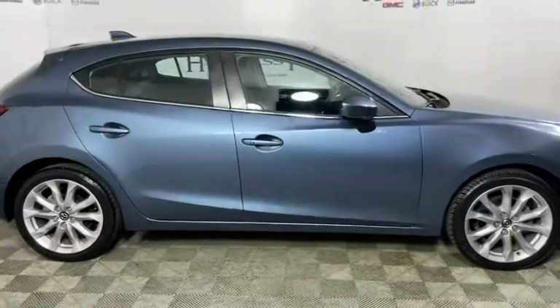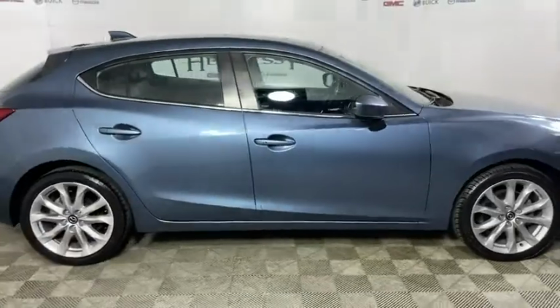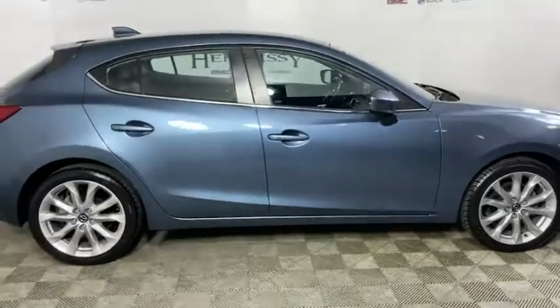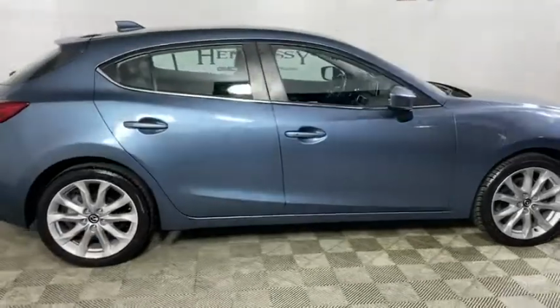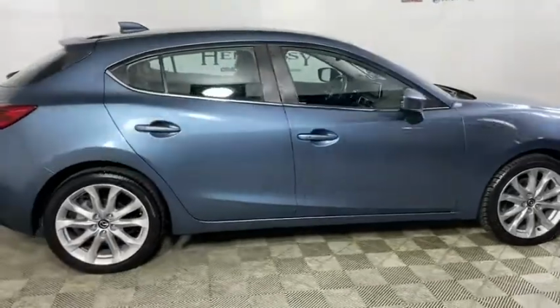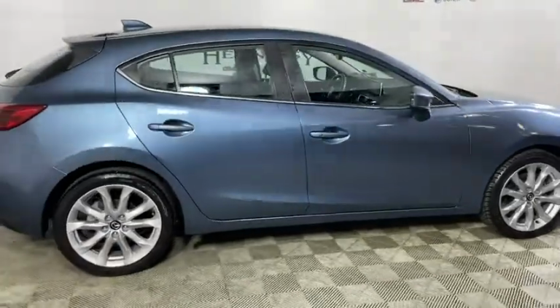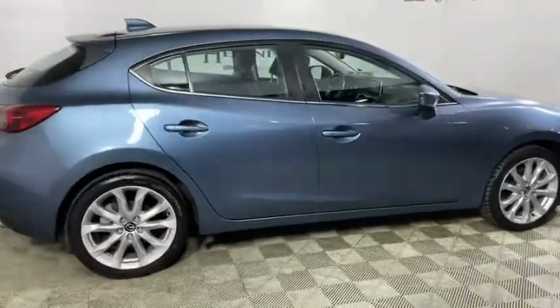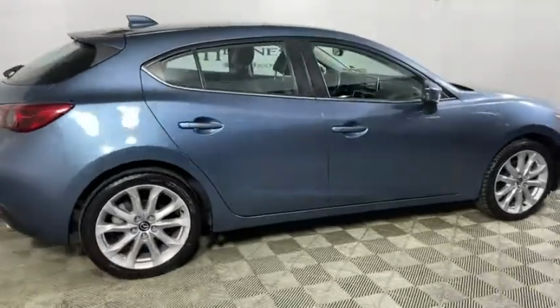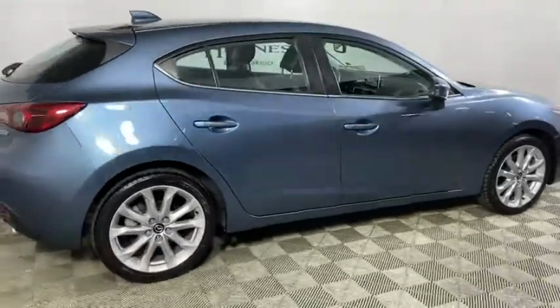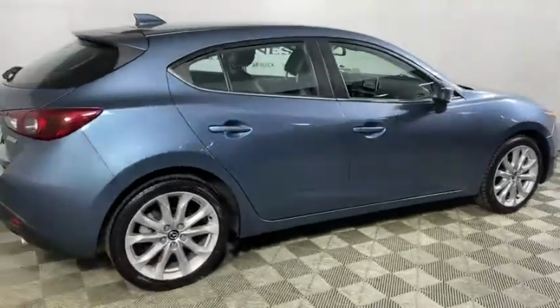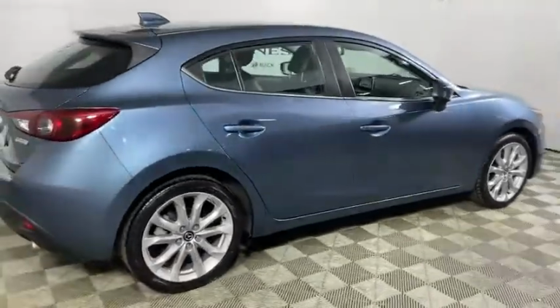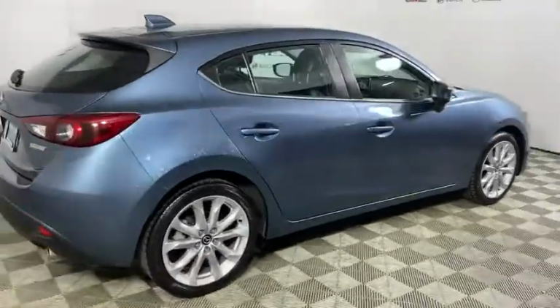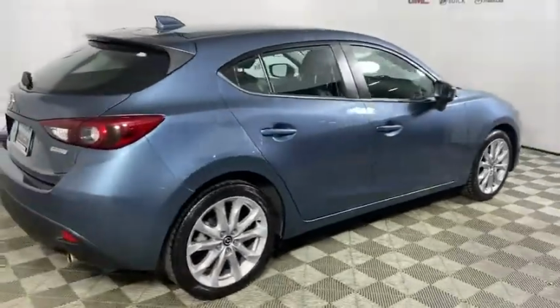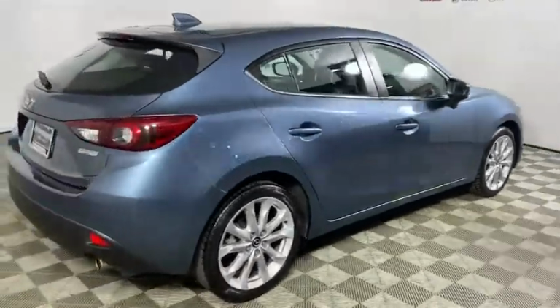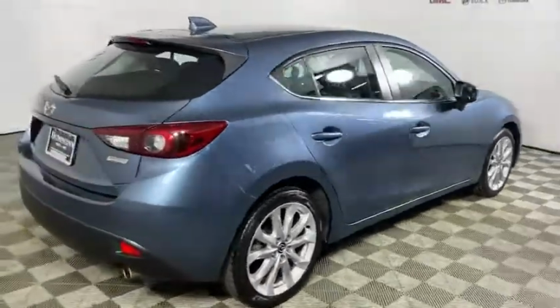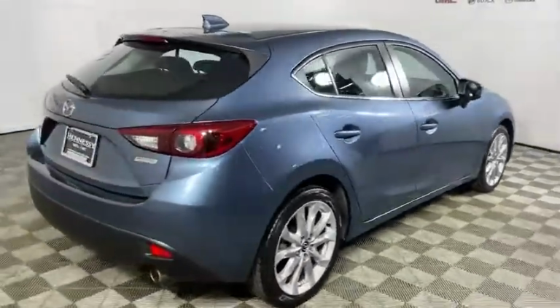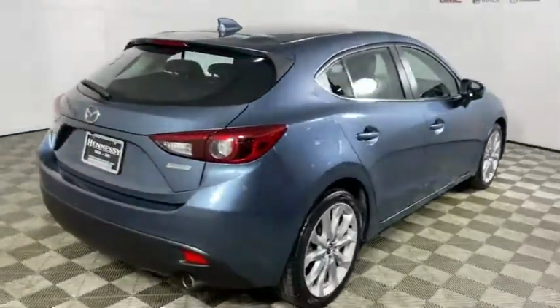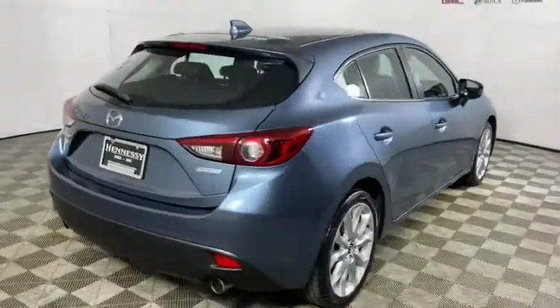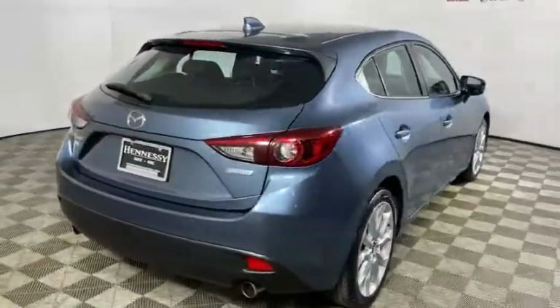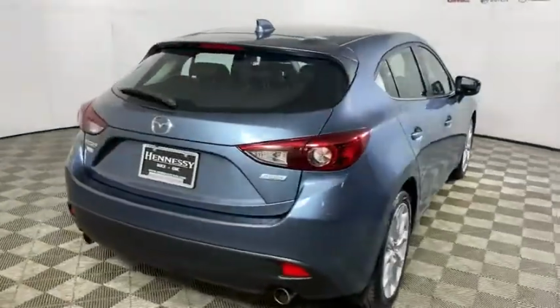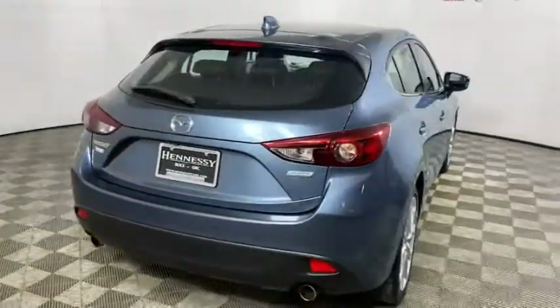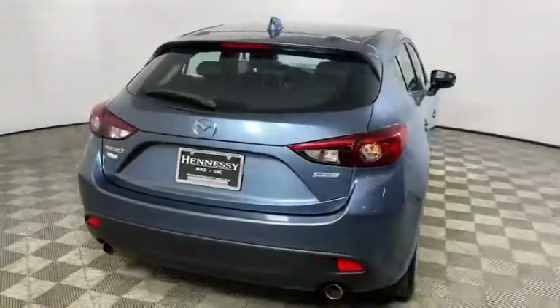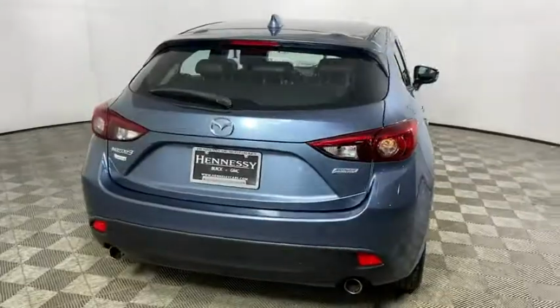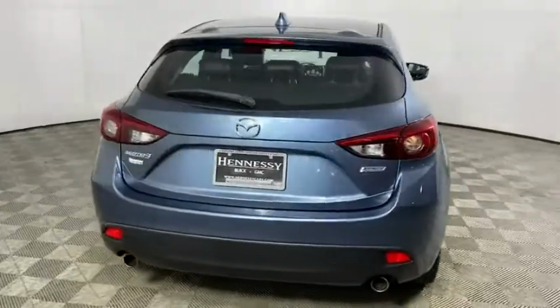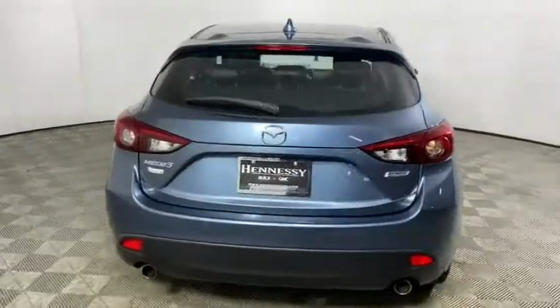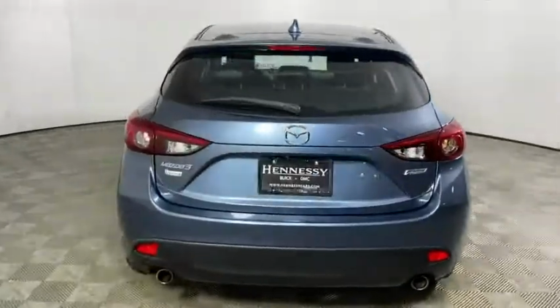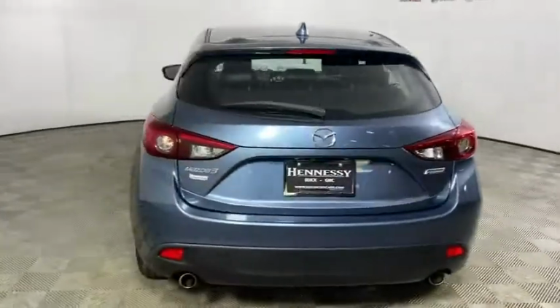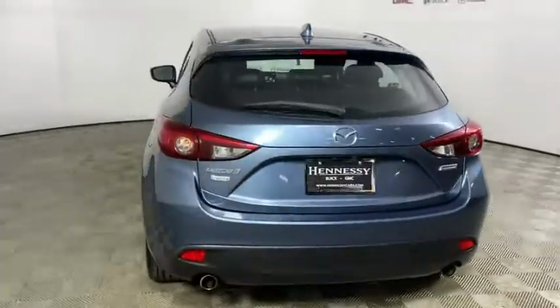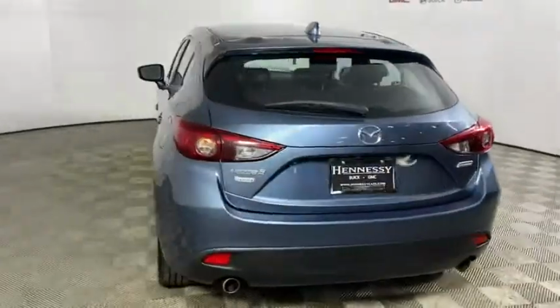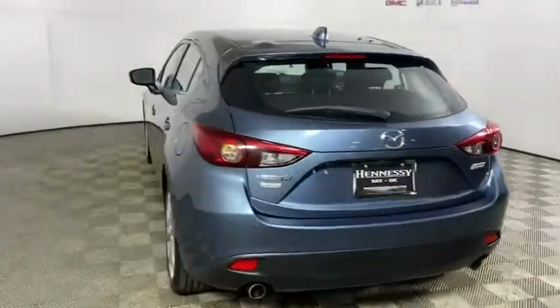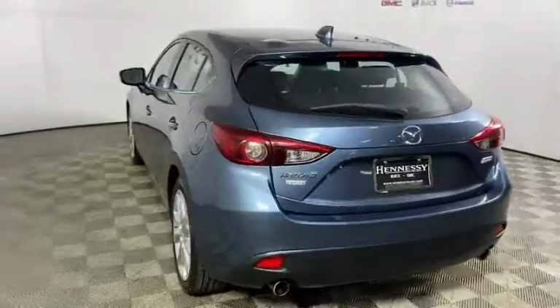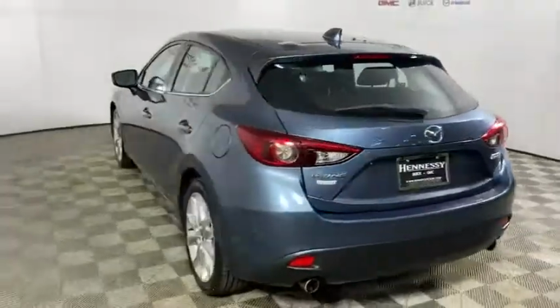Powerful and economical, technologically savvy and boasting top safety features, the Mazda 3 is the total package.